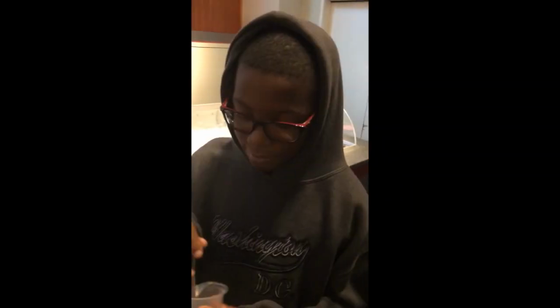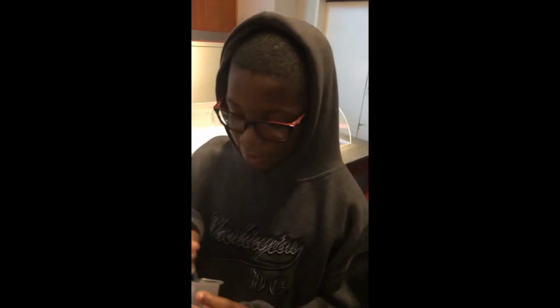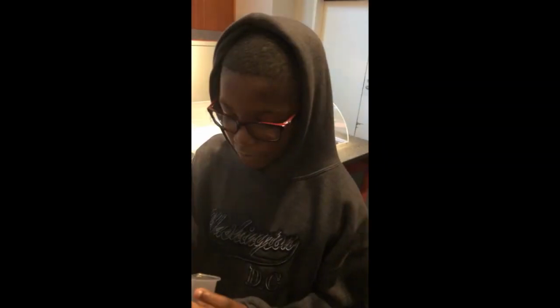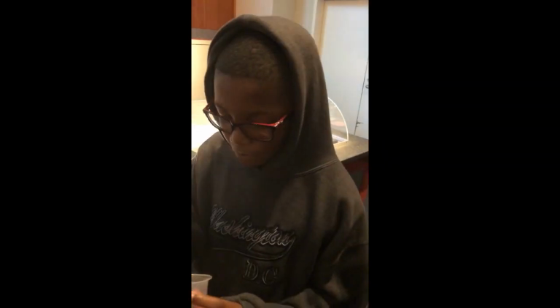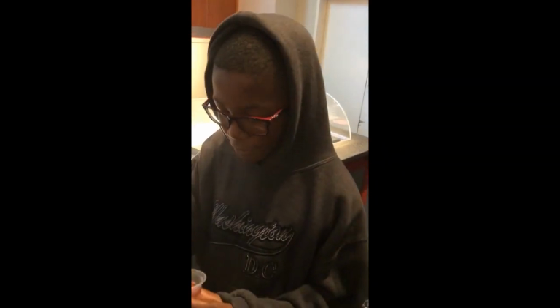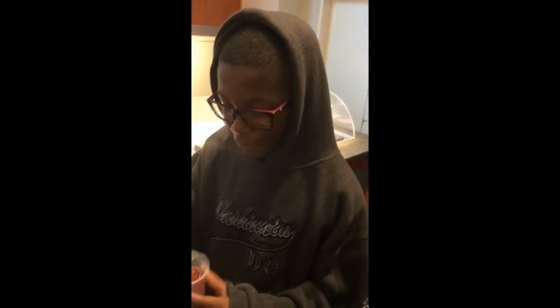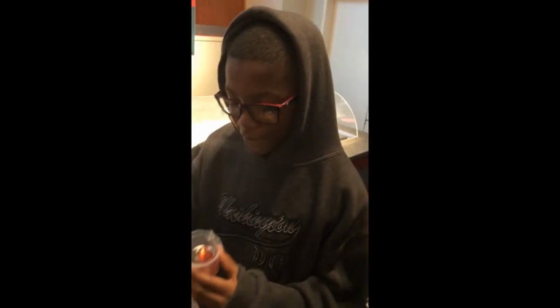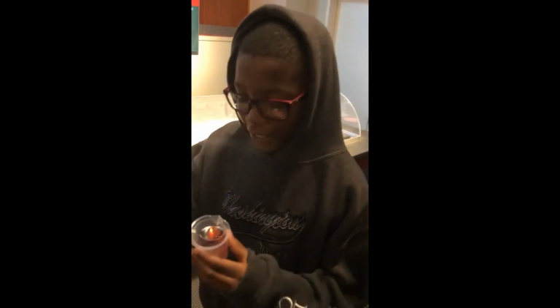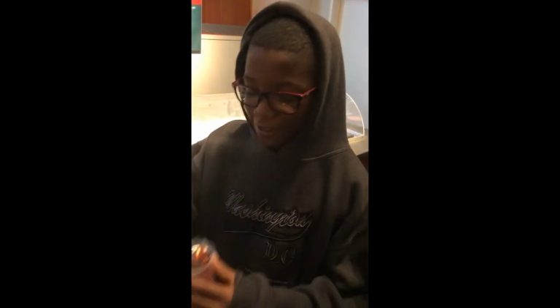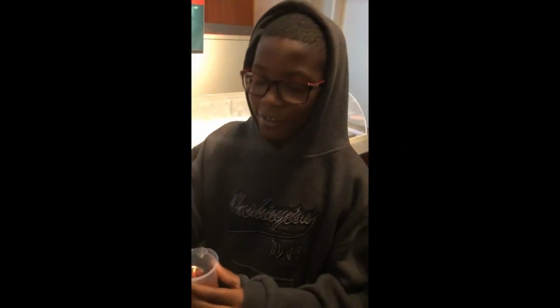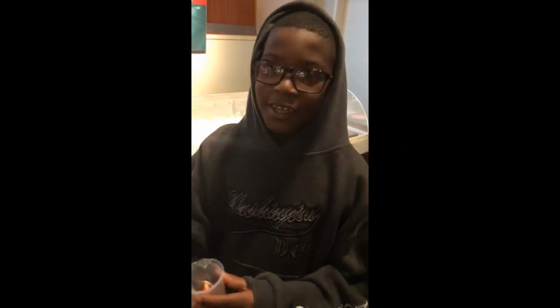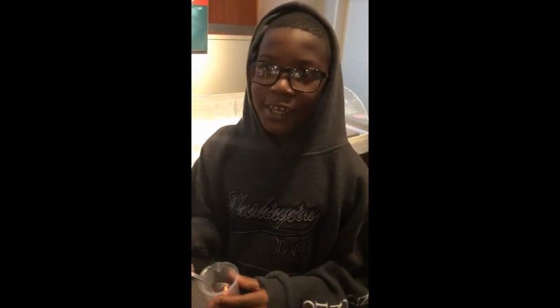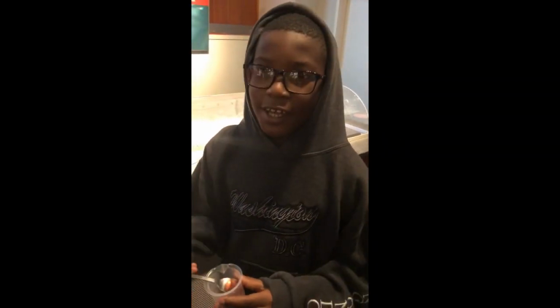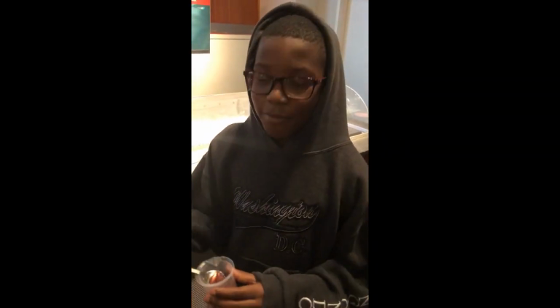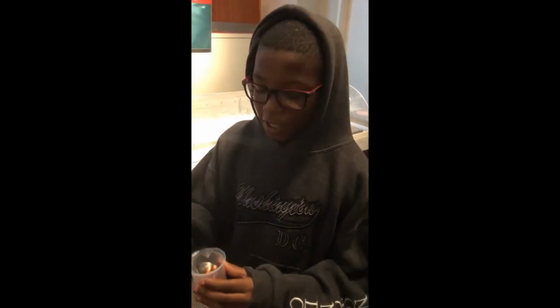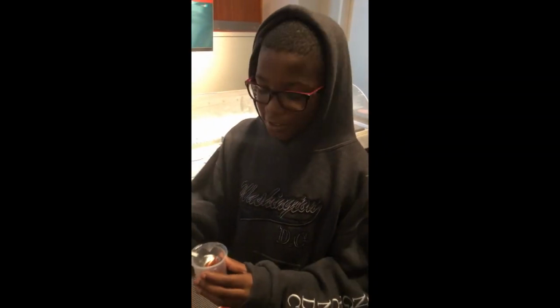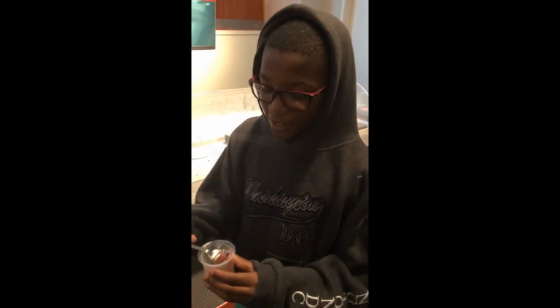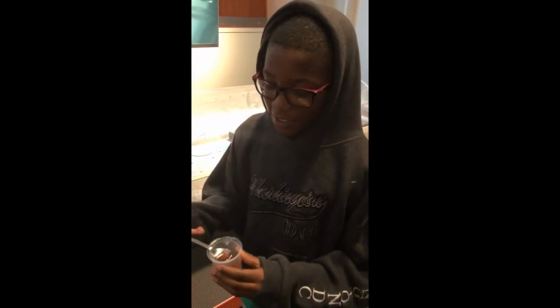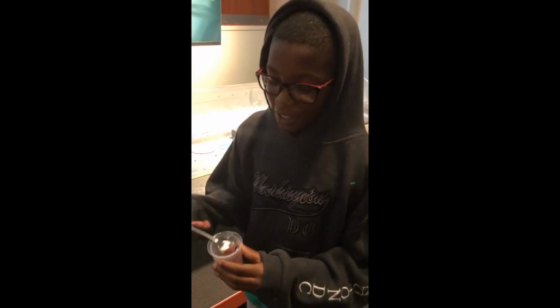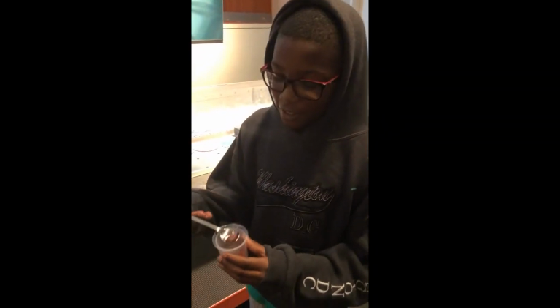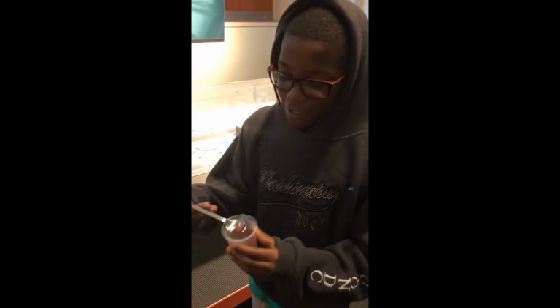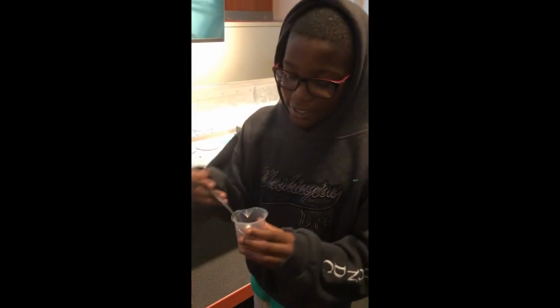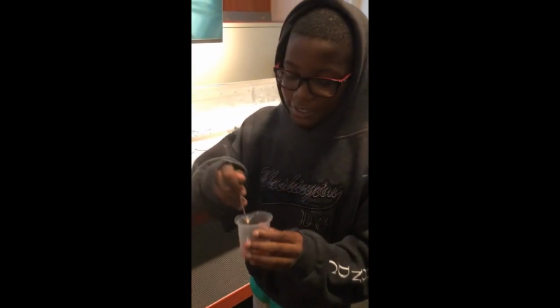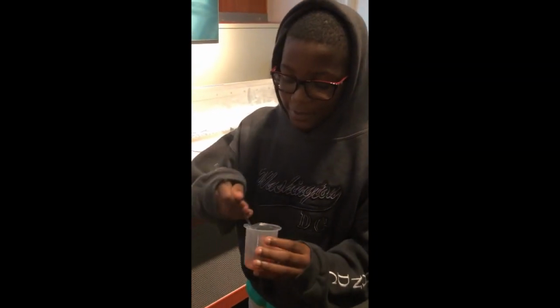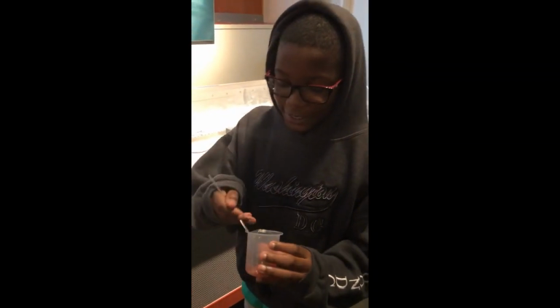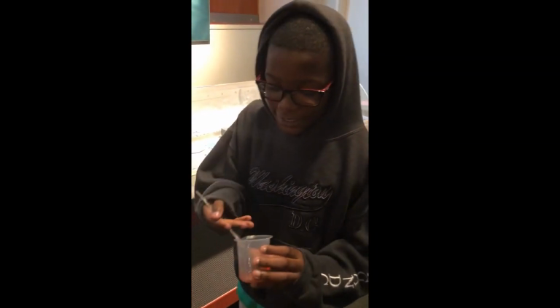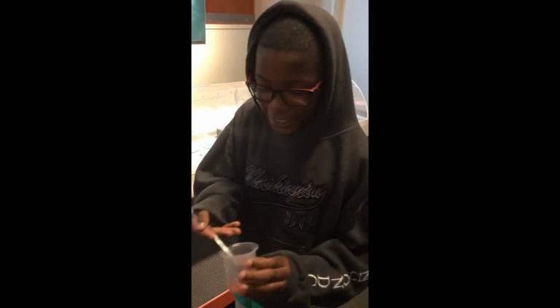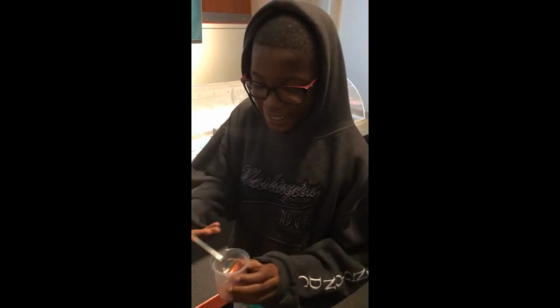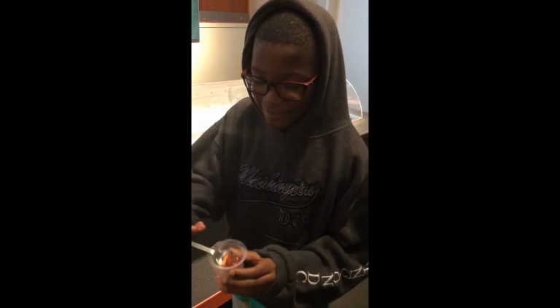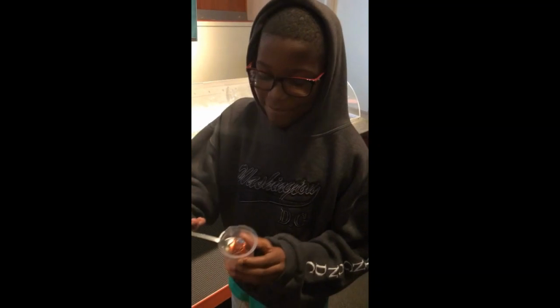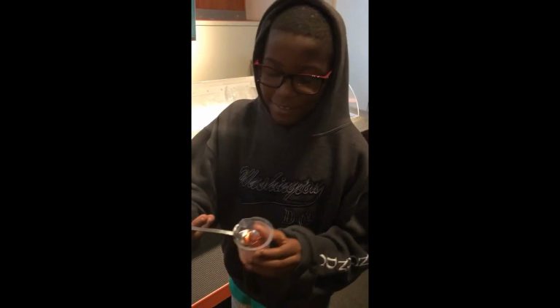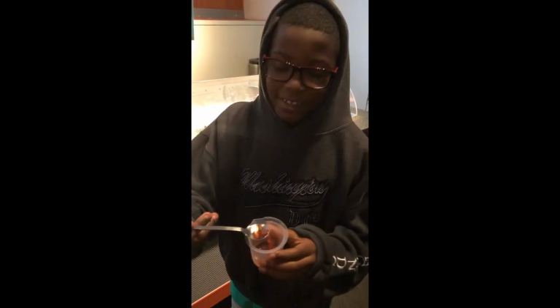It's your host Daniel and I'm making slime today. This is my slime. Thank you!